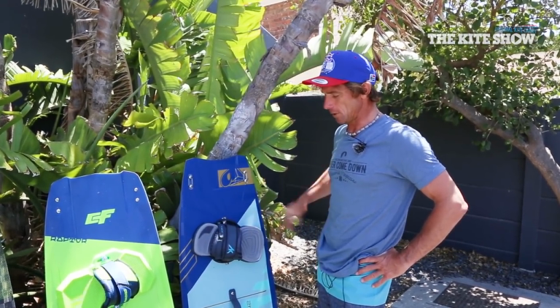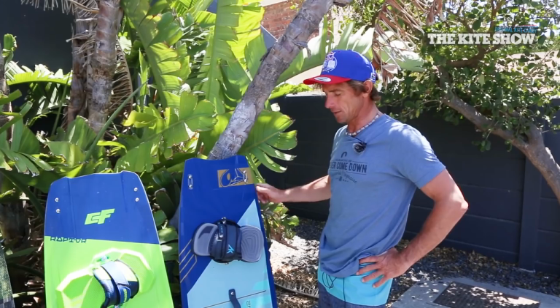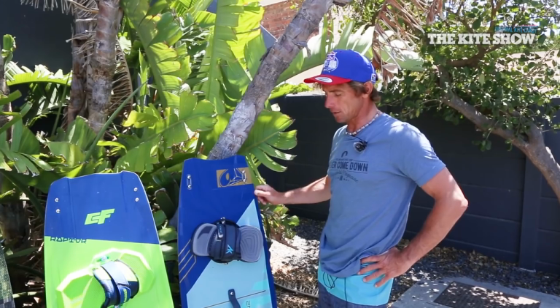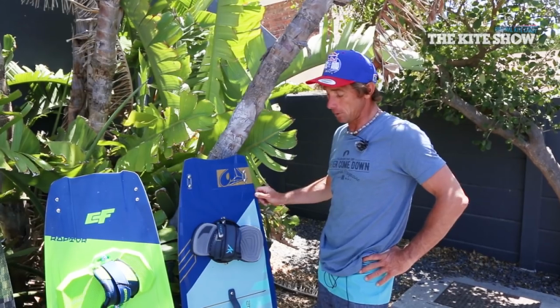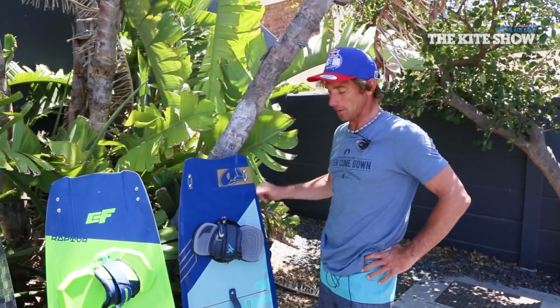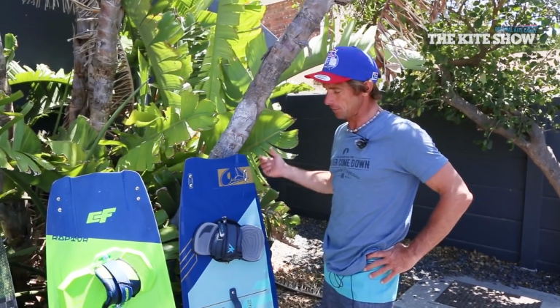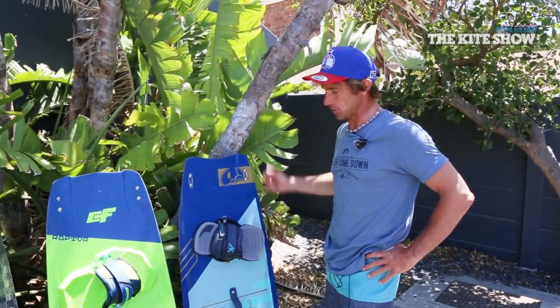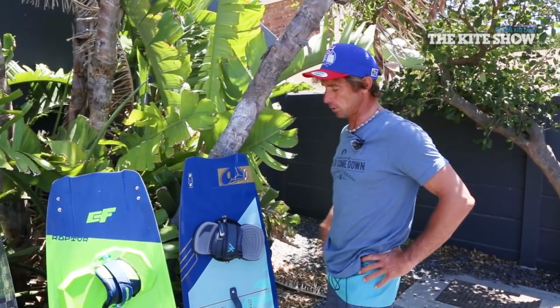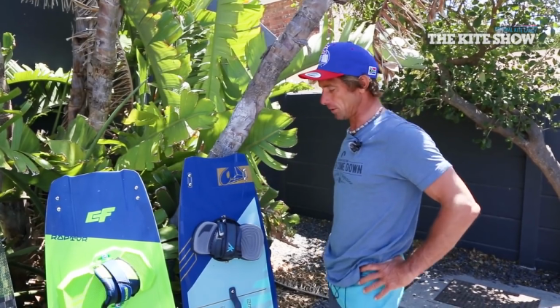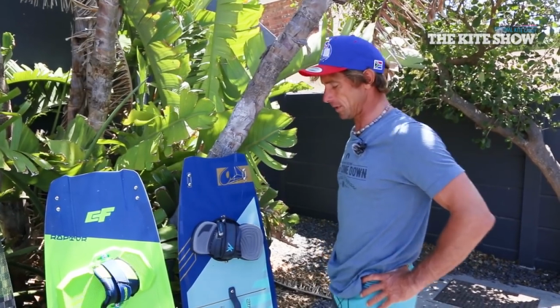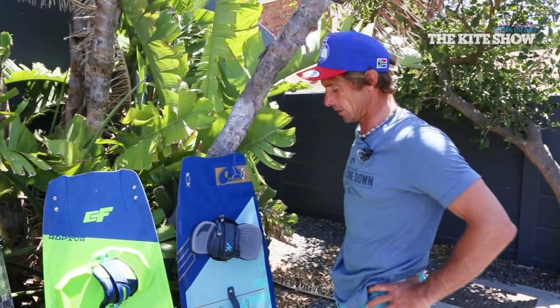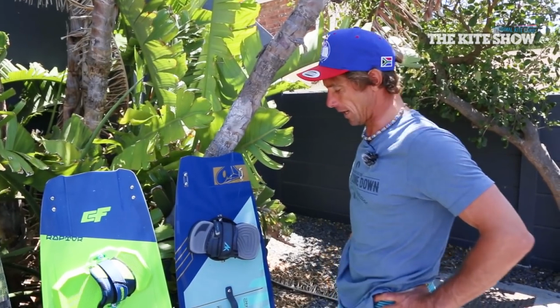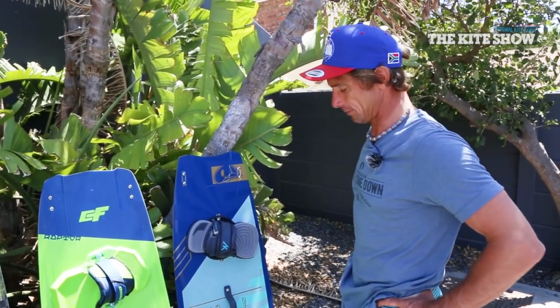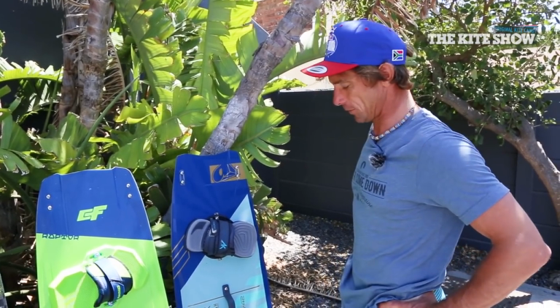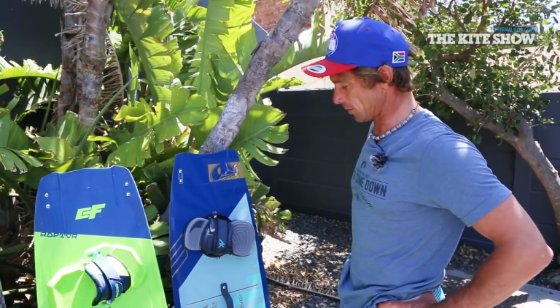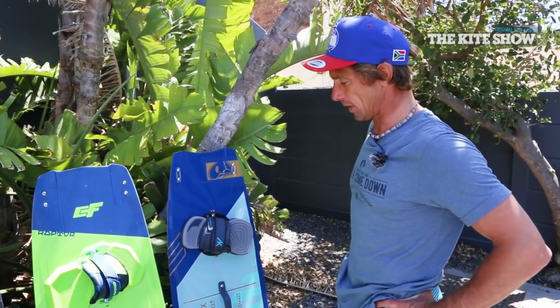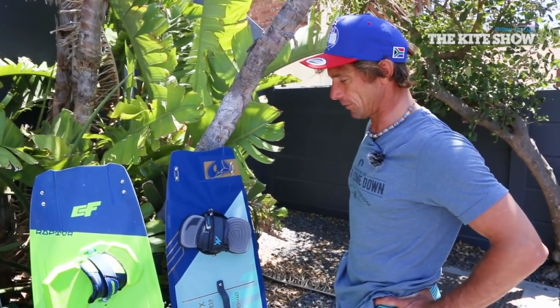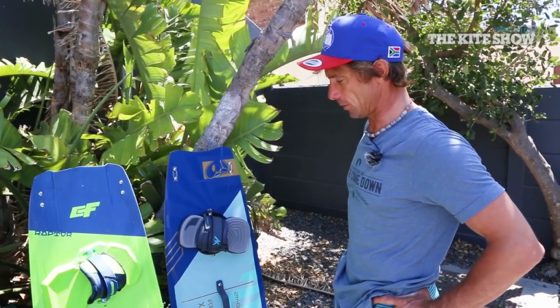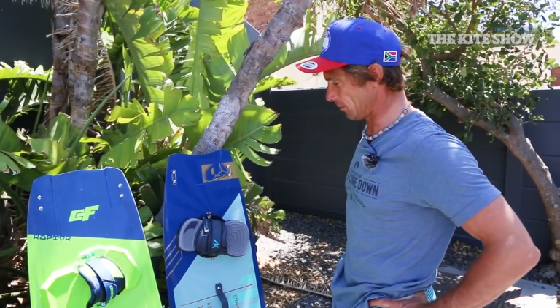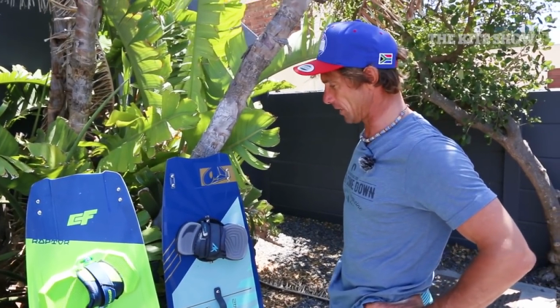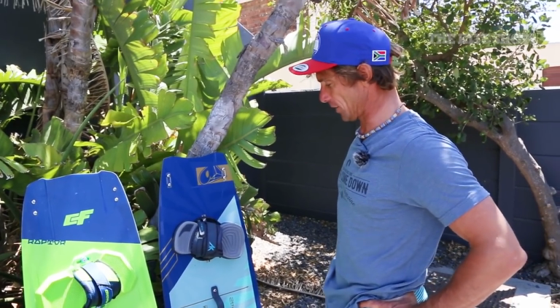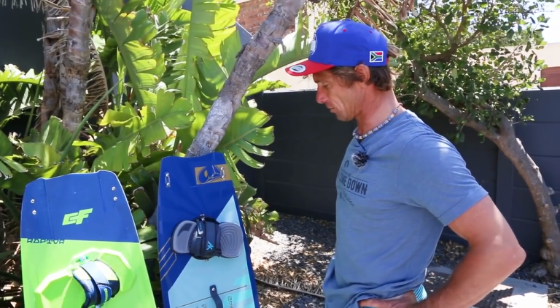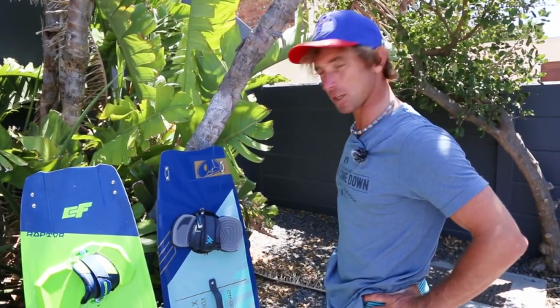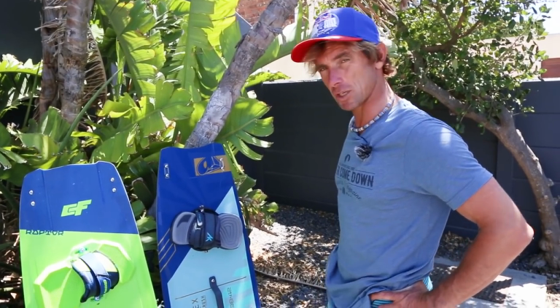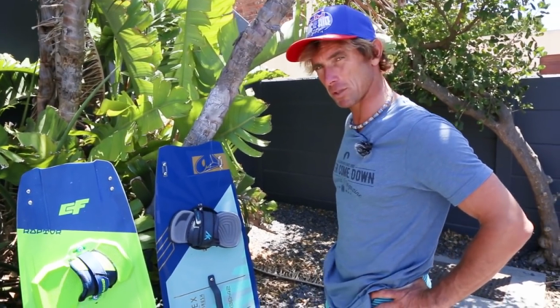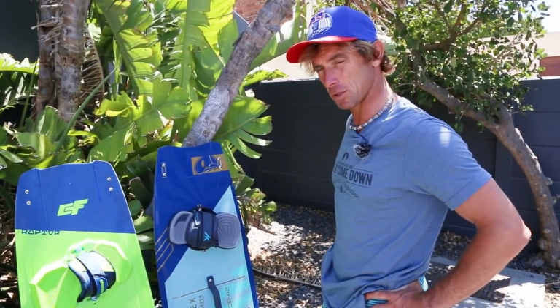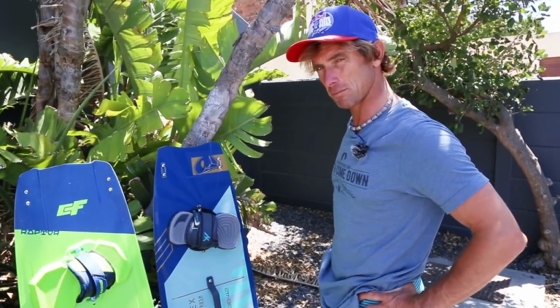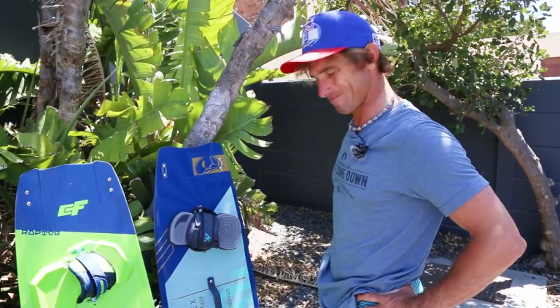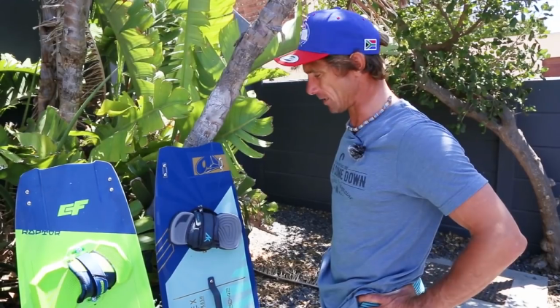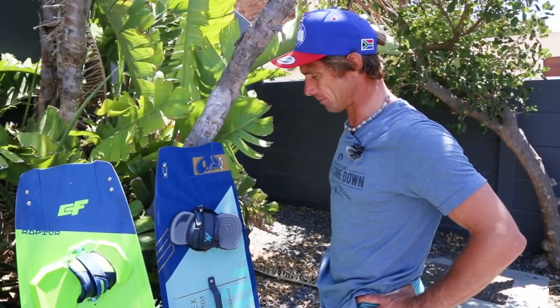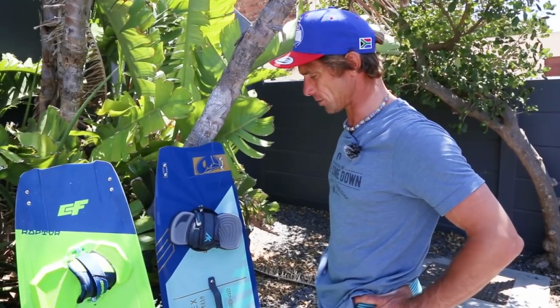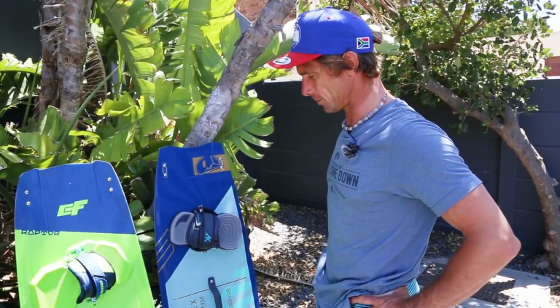Combine that with this board — if you're at the right level, it really is a rocket ship to the moon. Yeah, for sure.